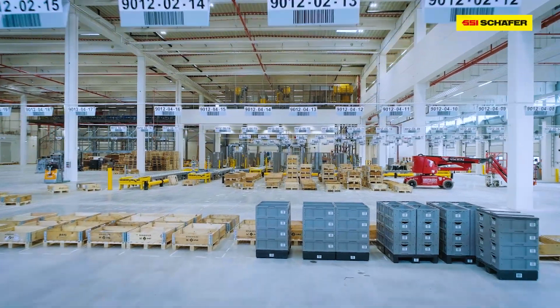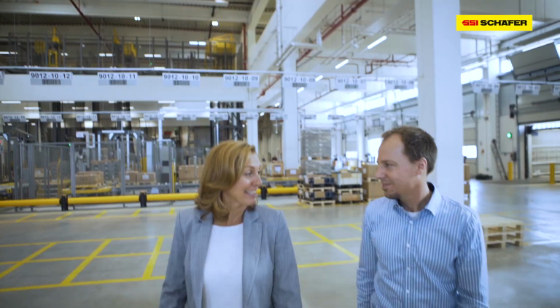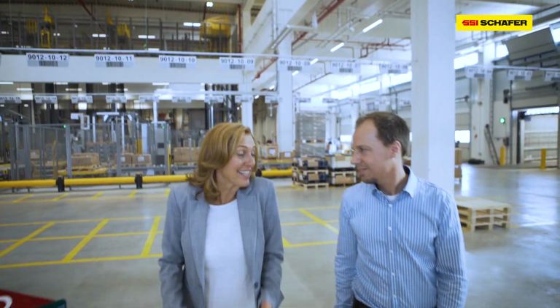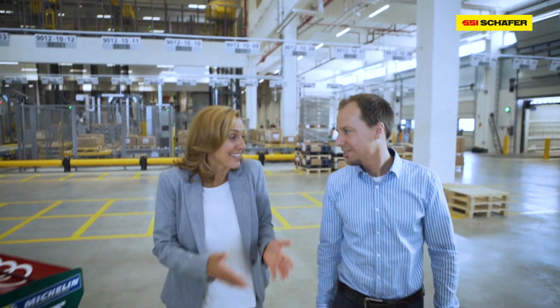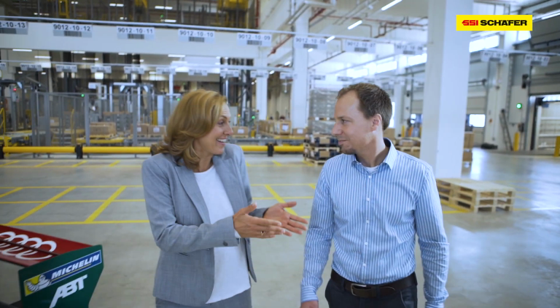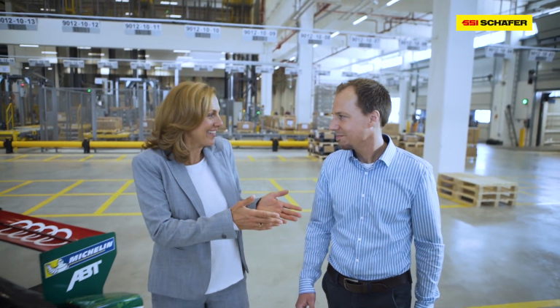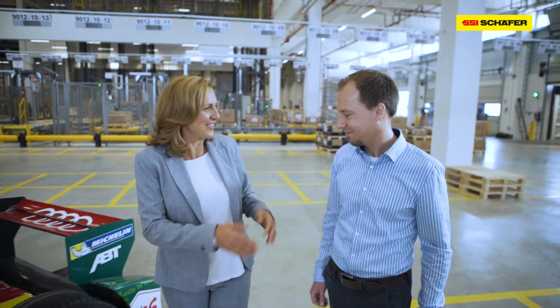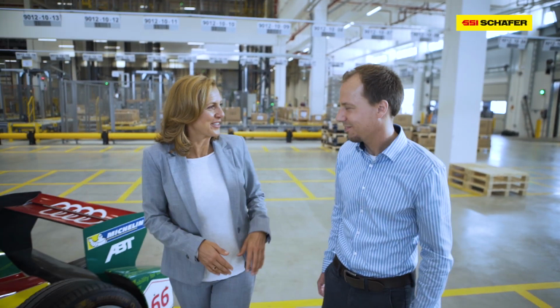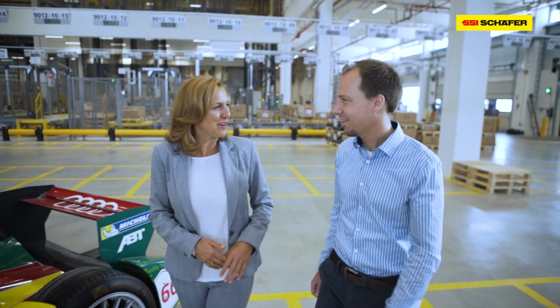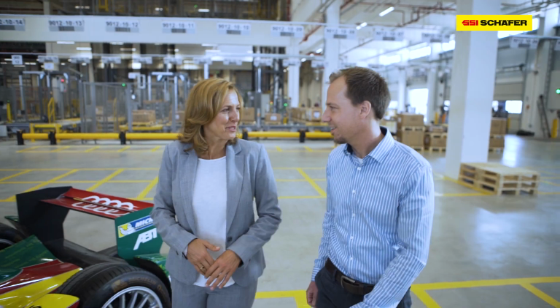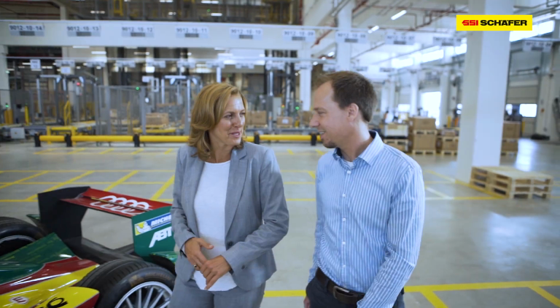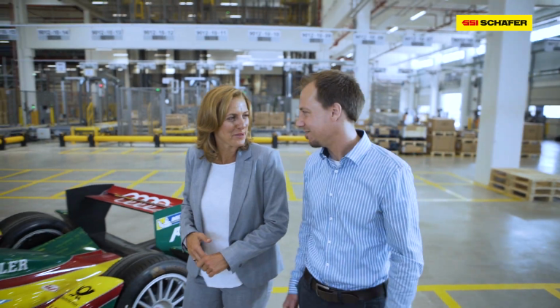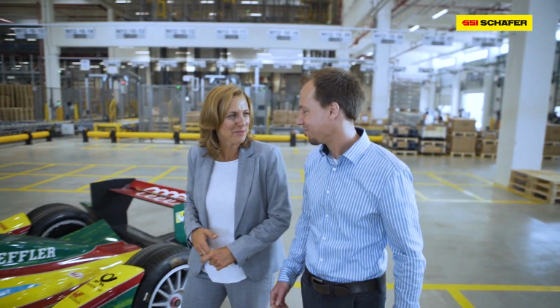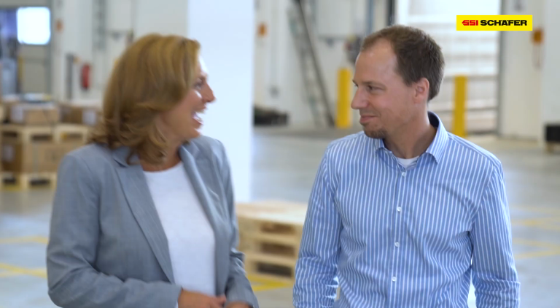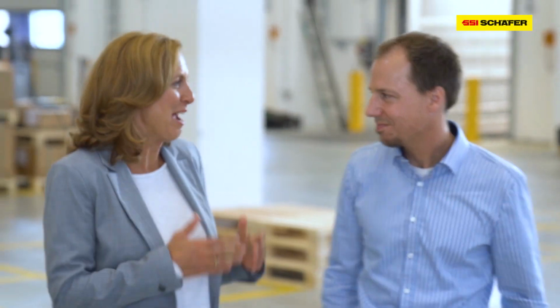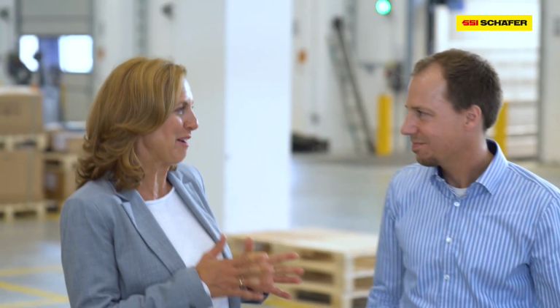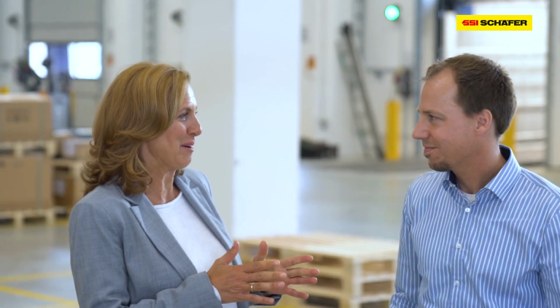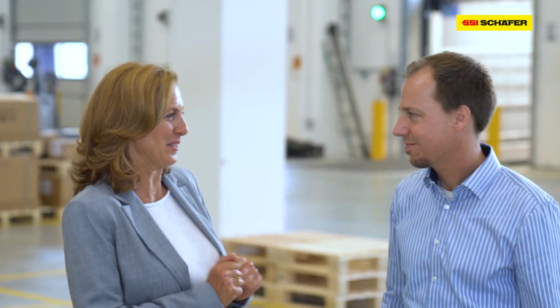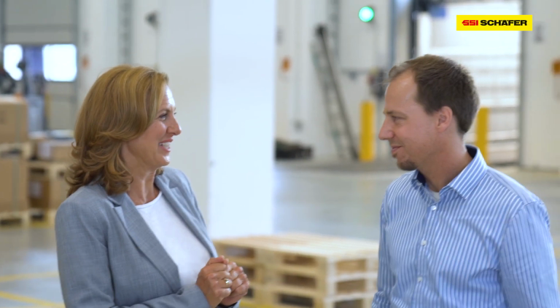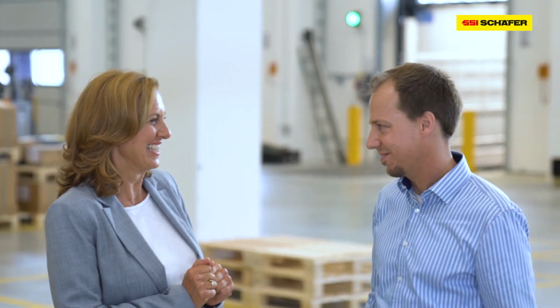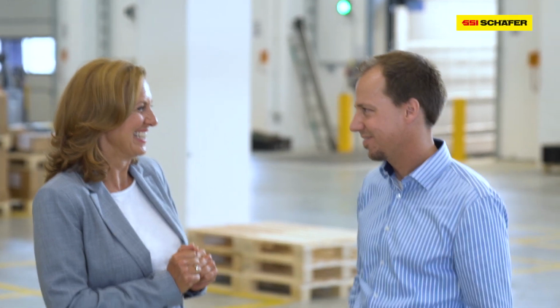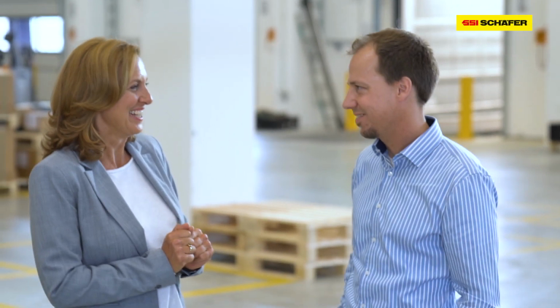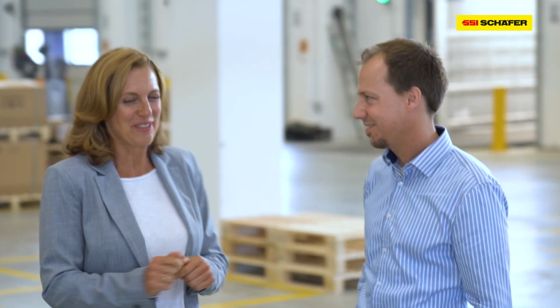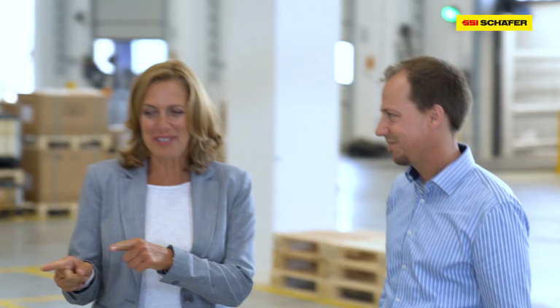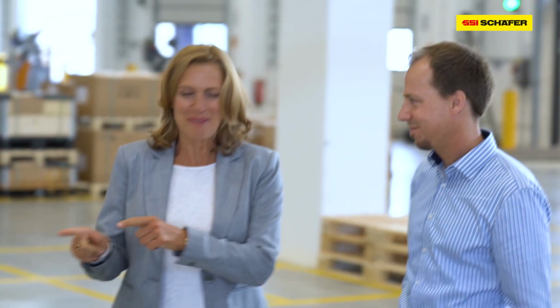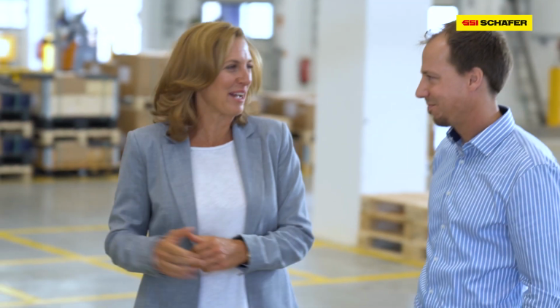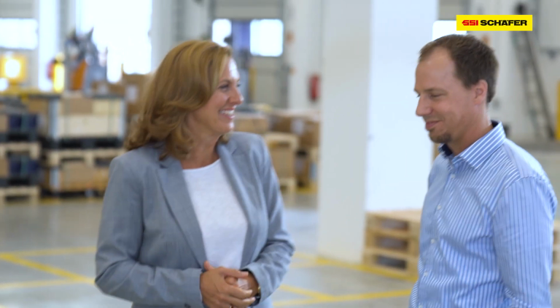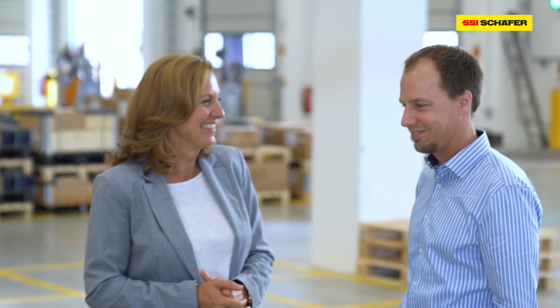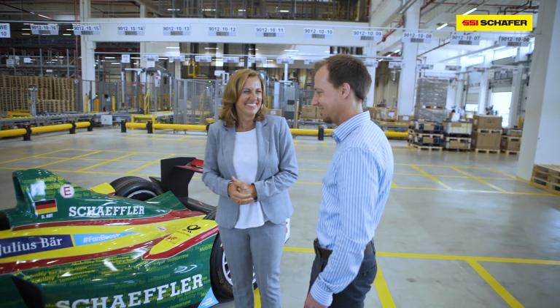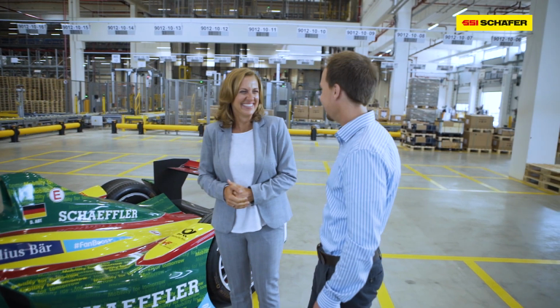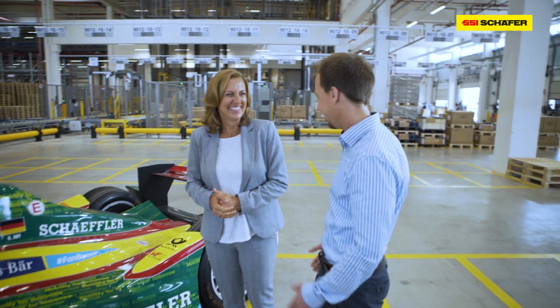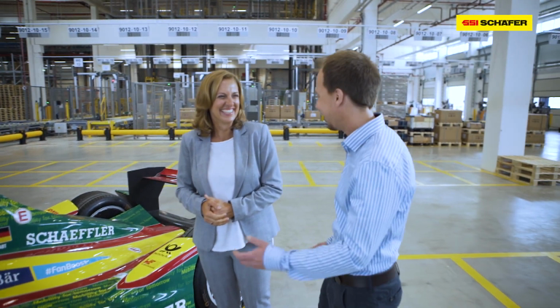Thank you so much, Dr. Zellerhoff, for having us. One last question. May I? Of course.